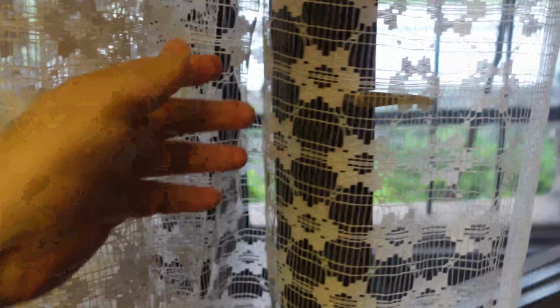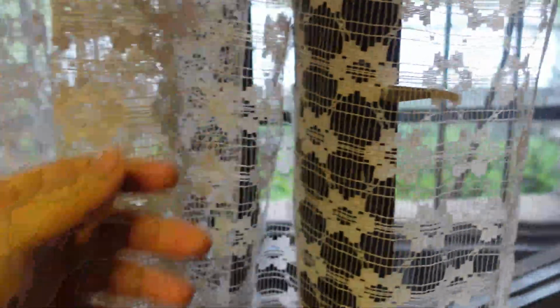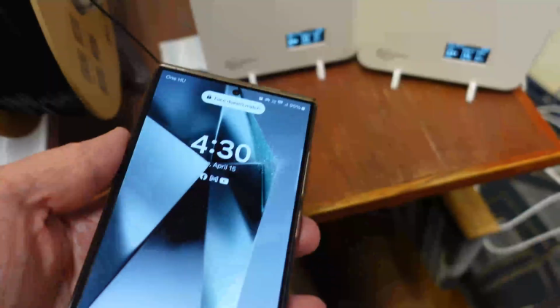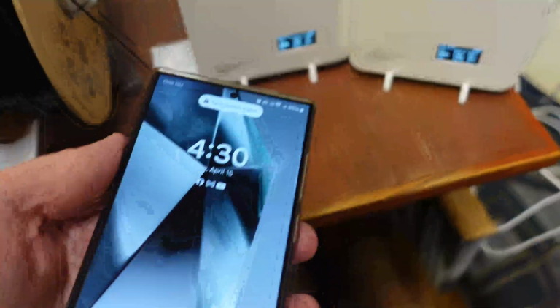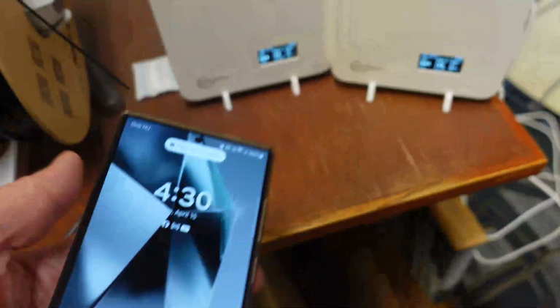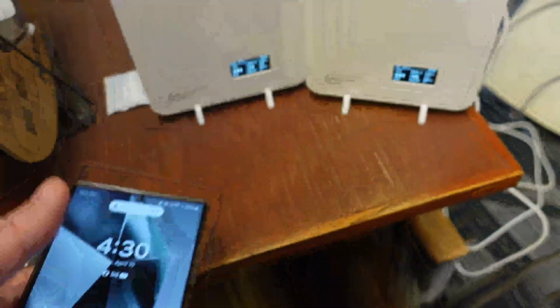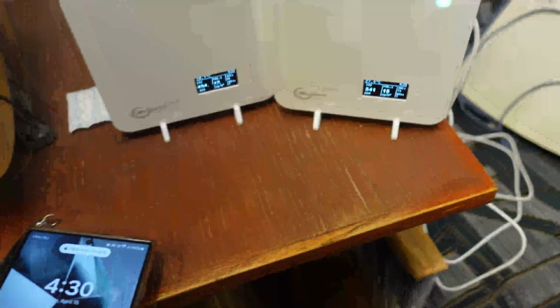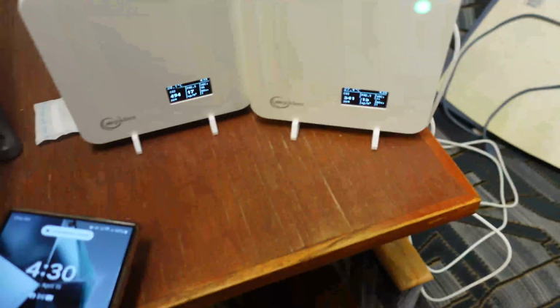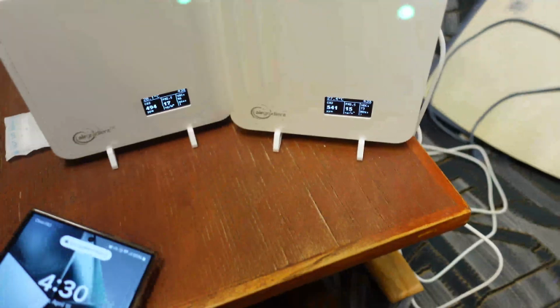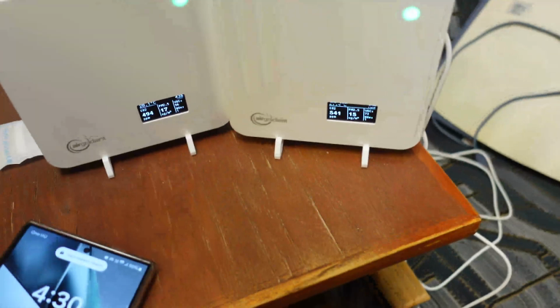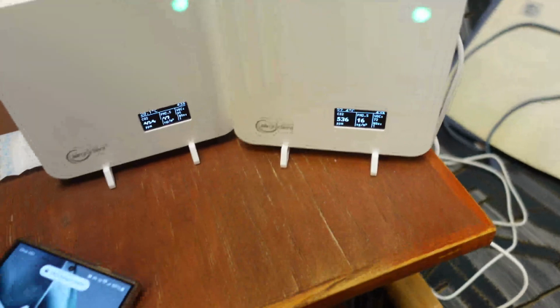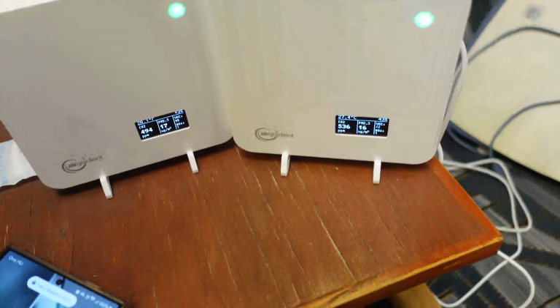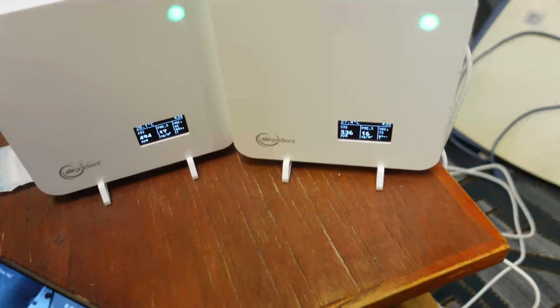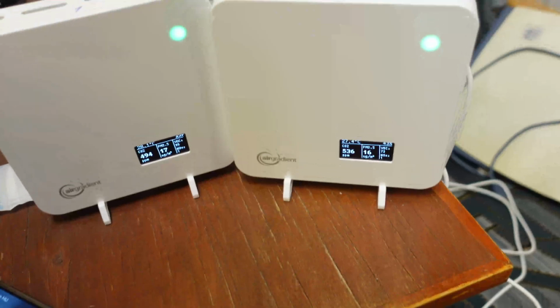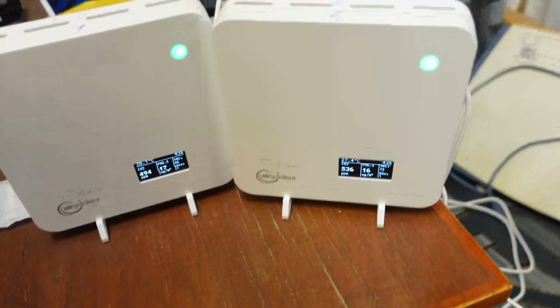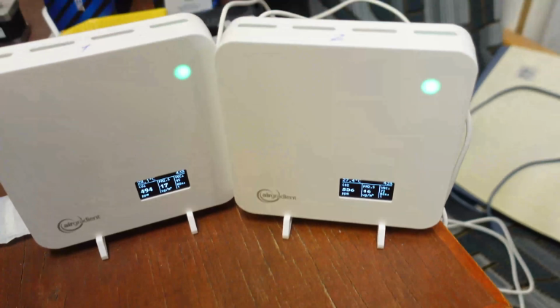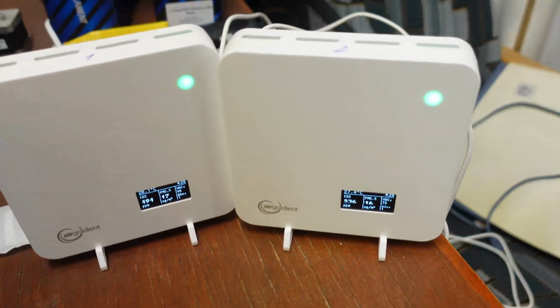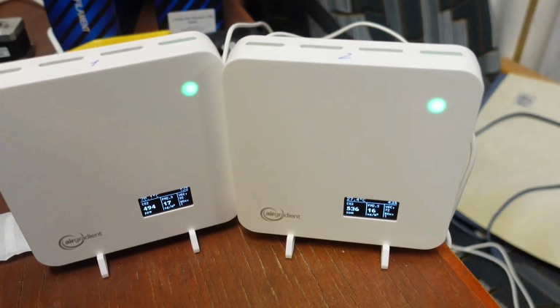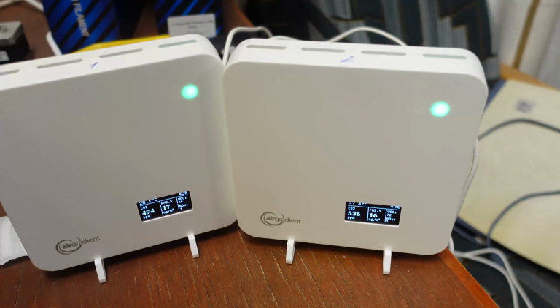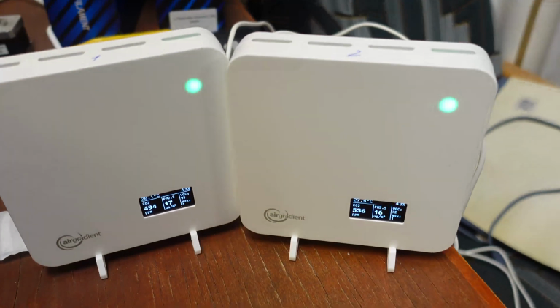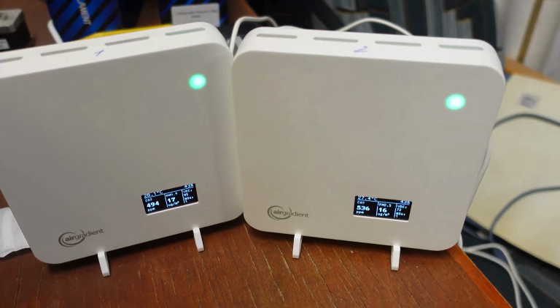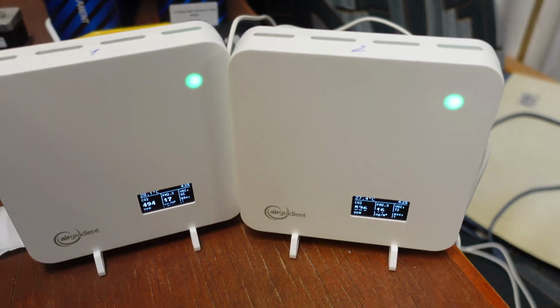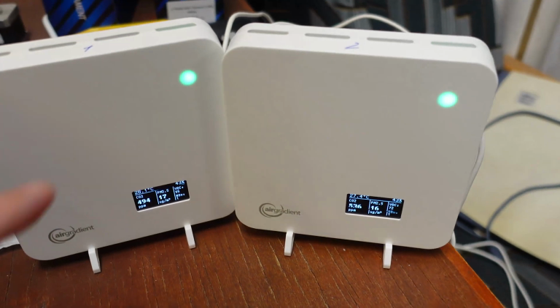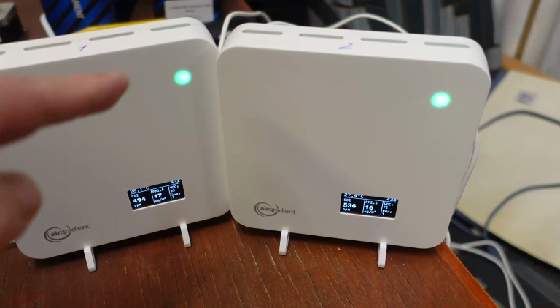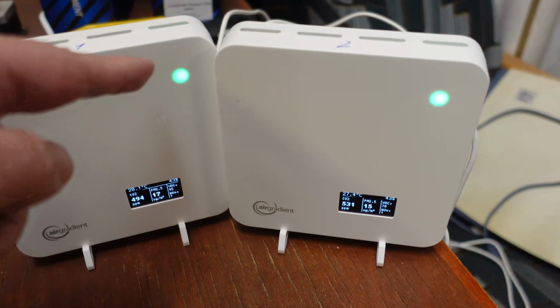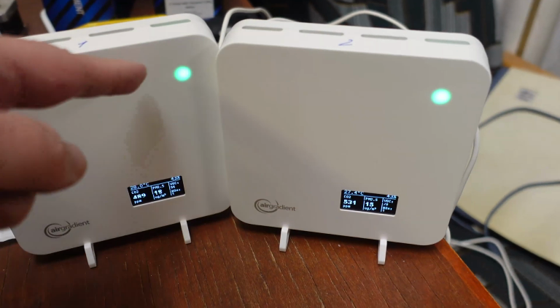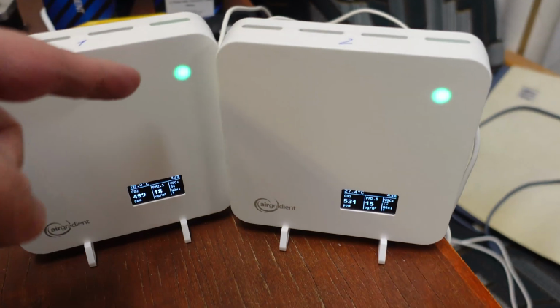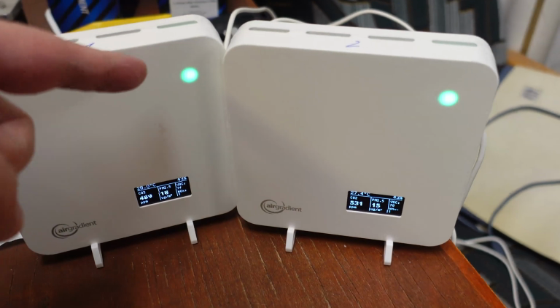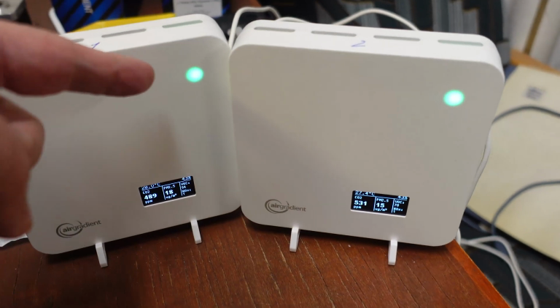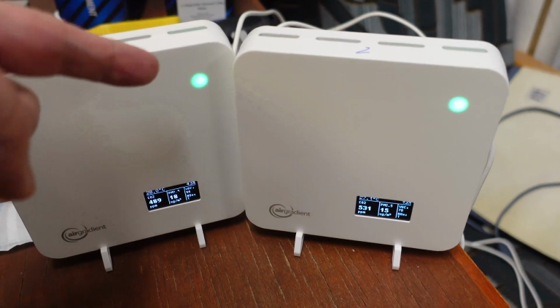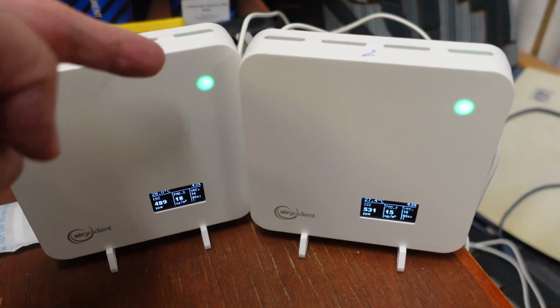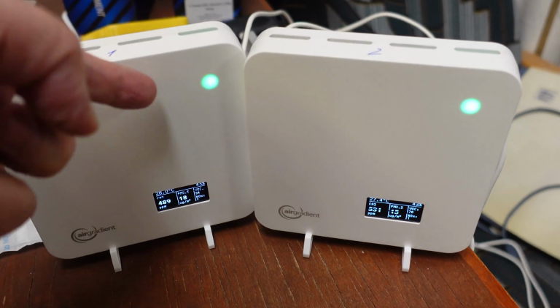Pity I didn't show the time on the camera, because in only two minutes the indicator went from red to green after opening the window.